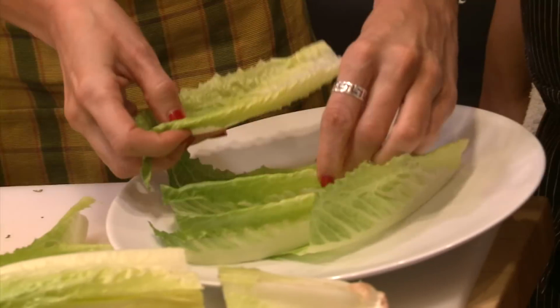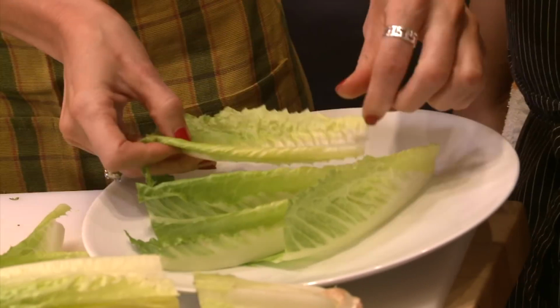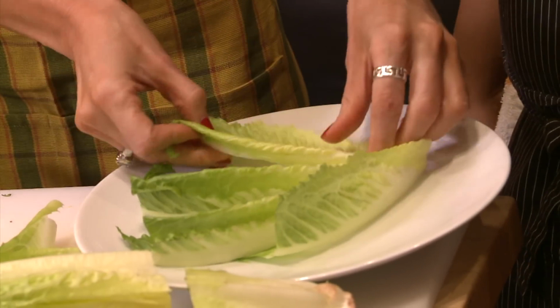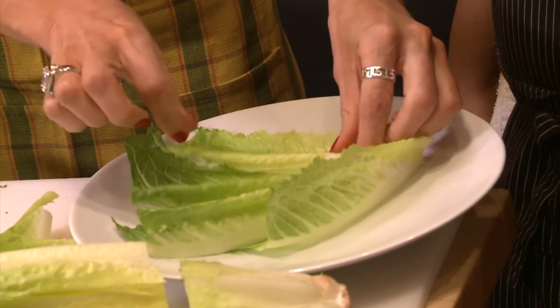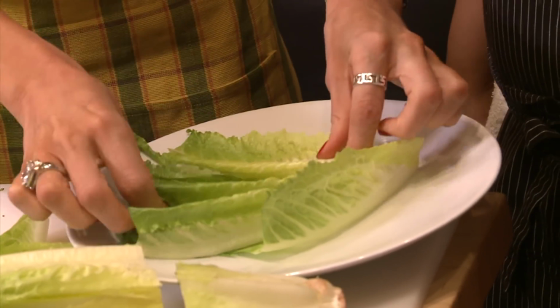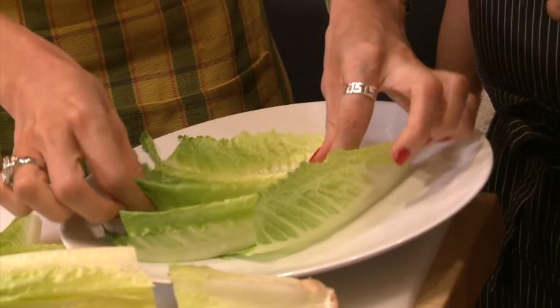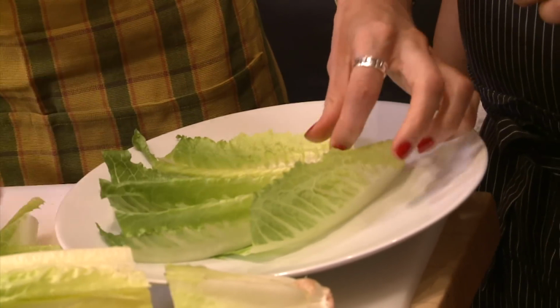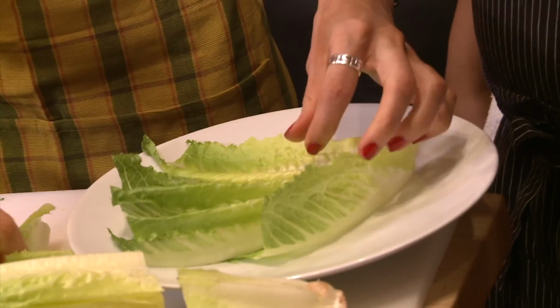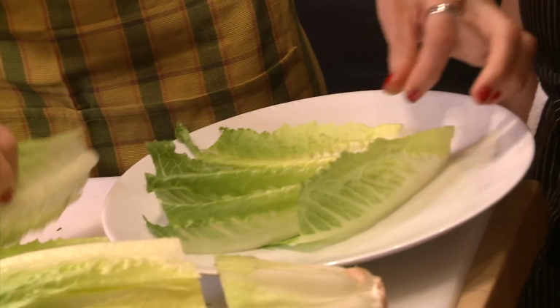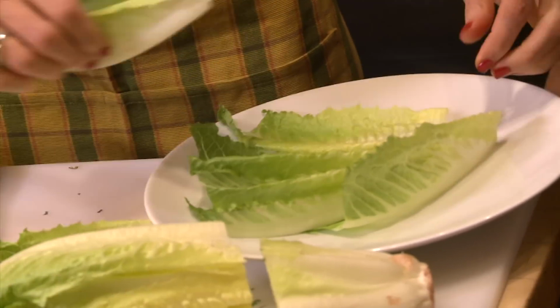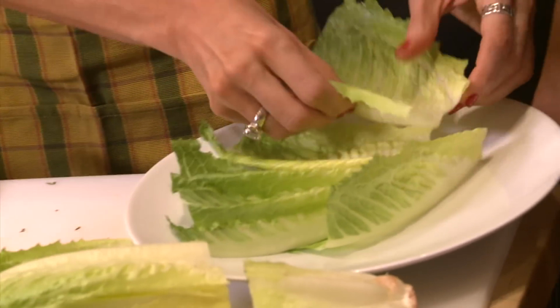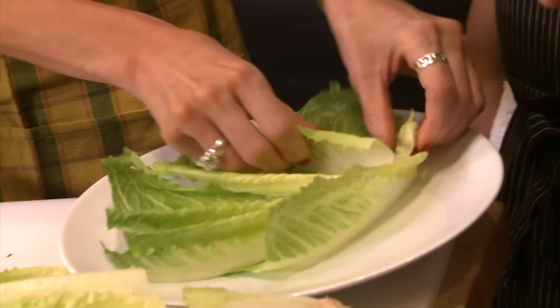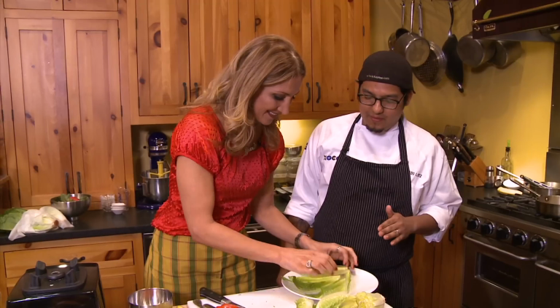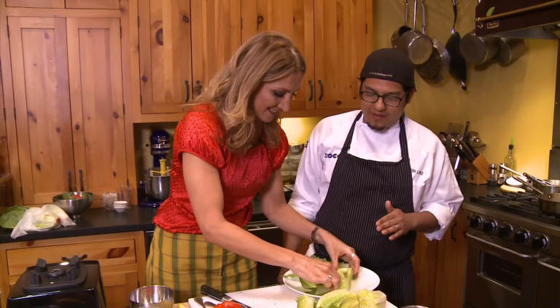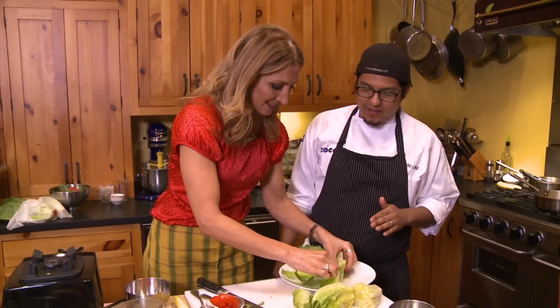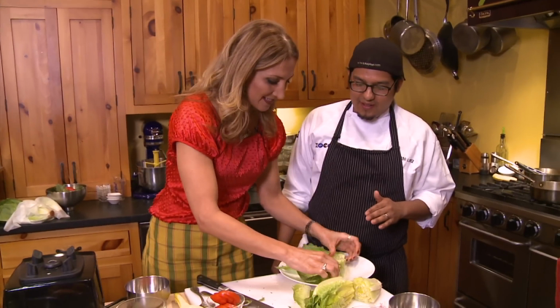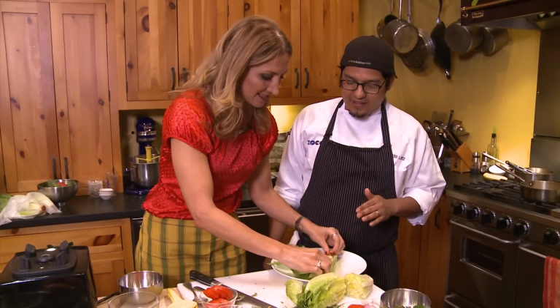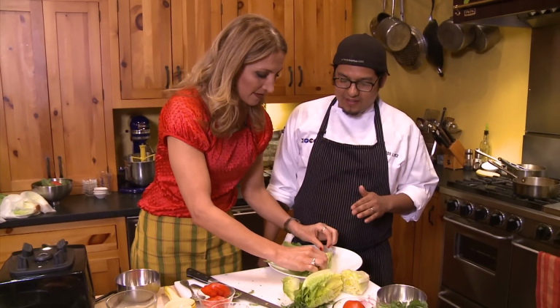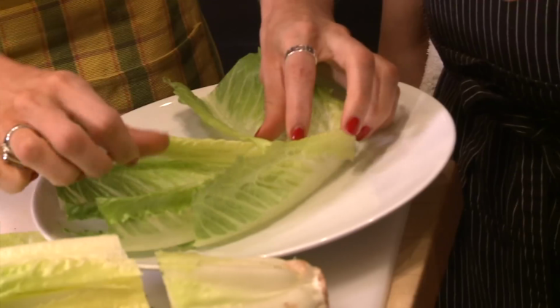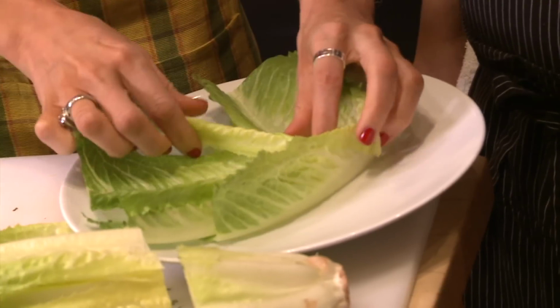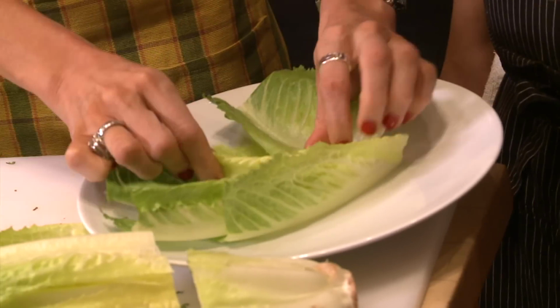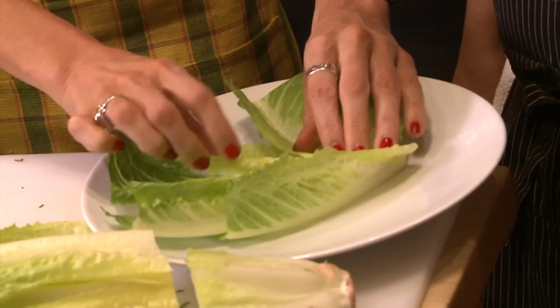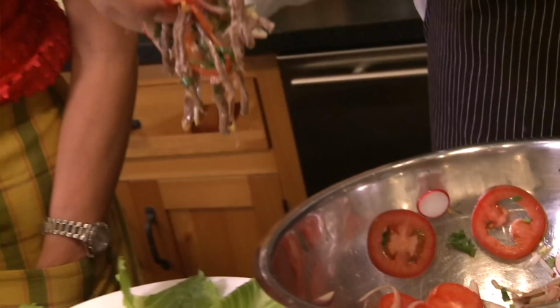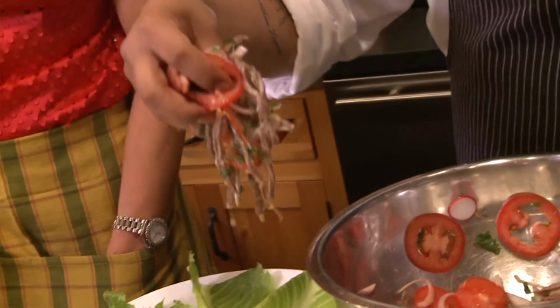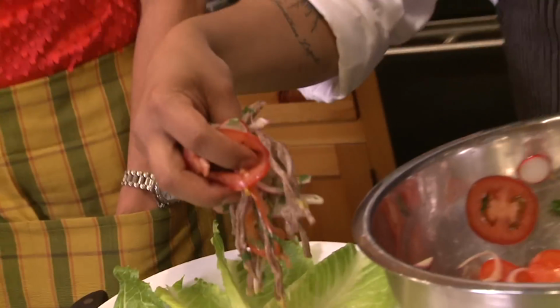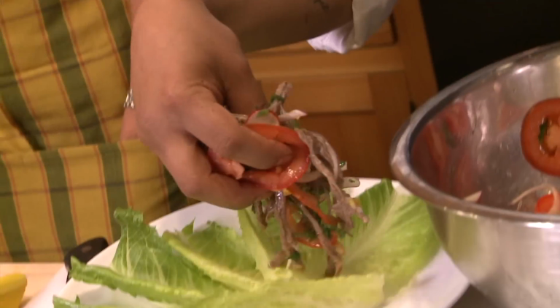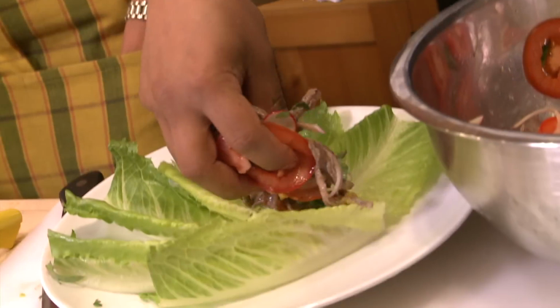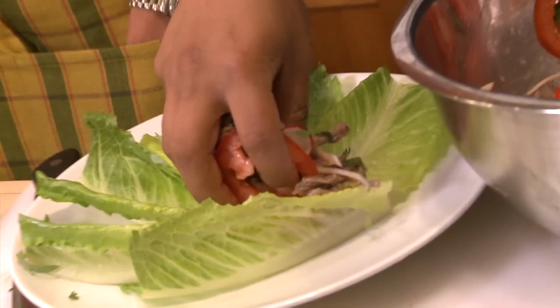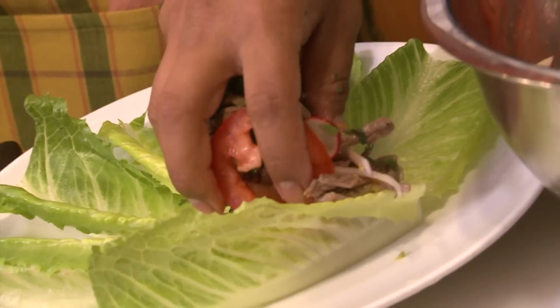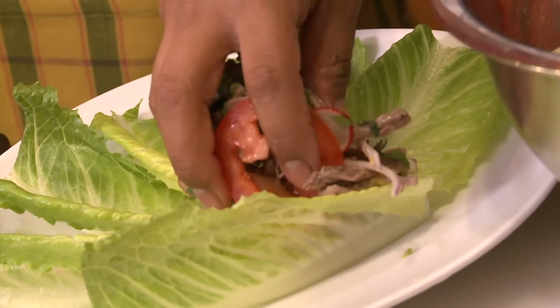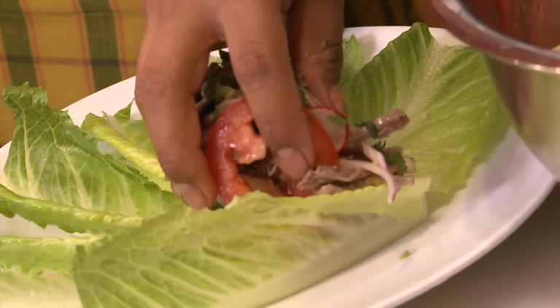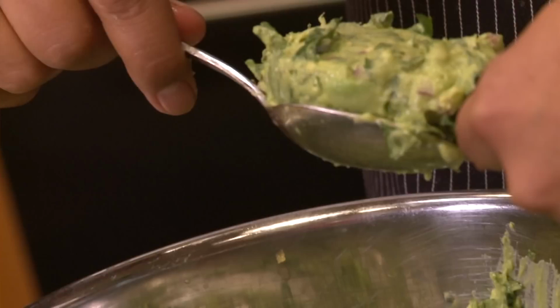All that's left to do is assemble our masterpiece: a base of romaine lettuce, a layer of meat mix, and a topping of guac.